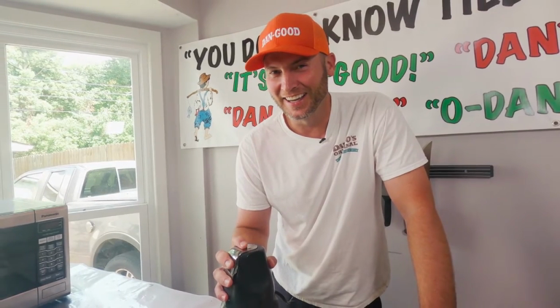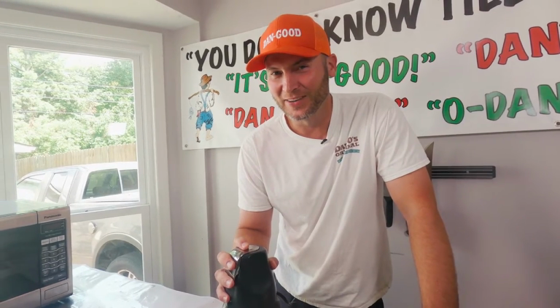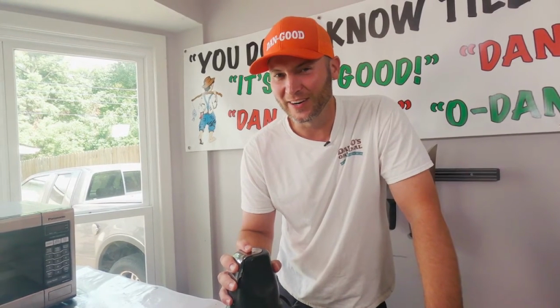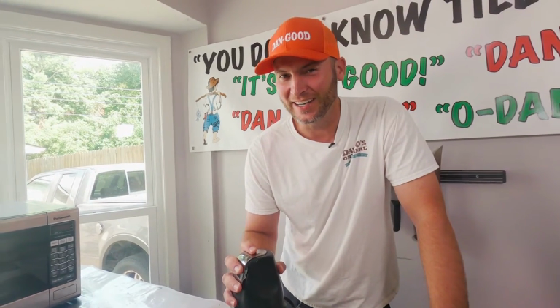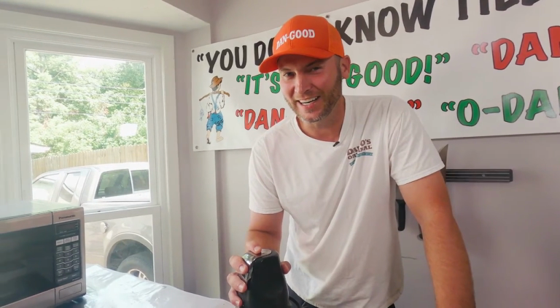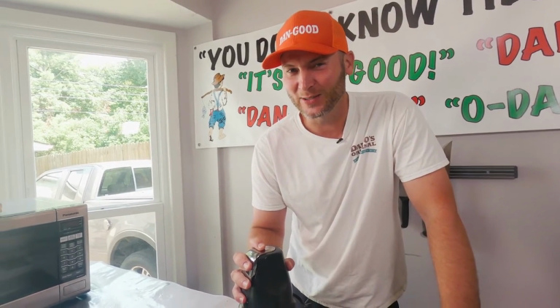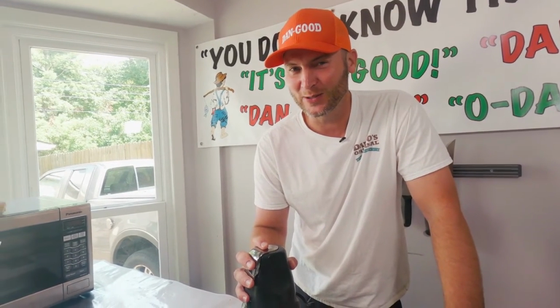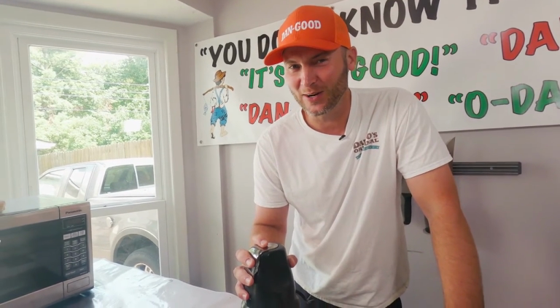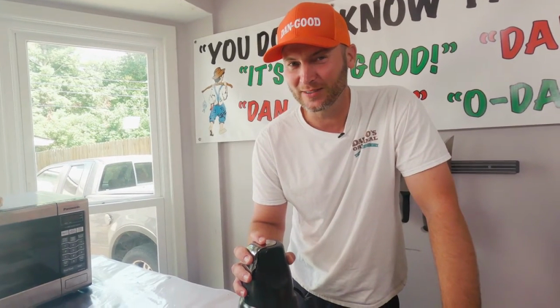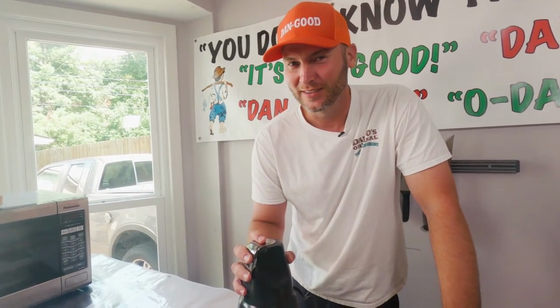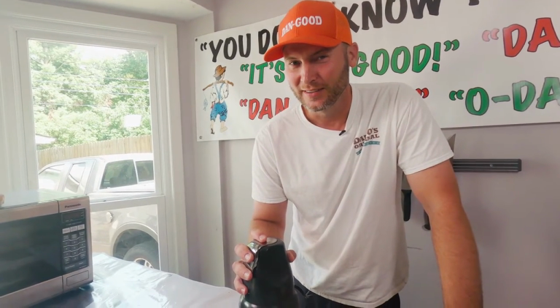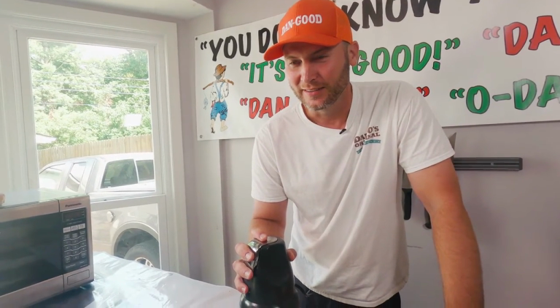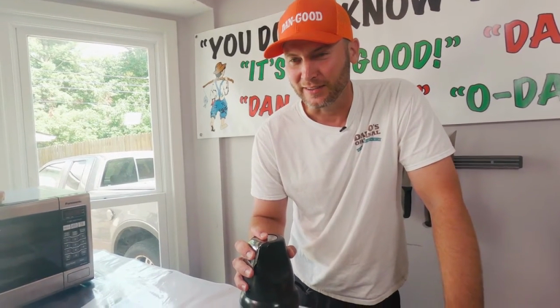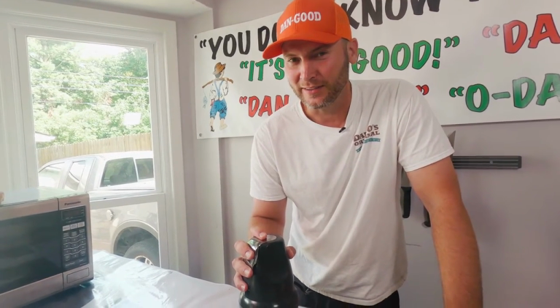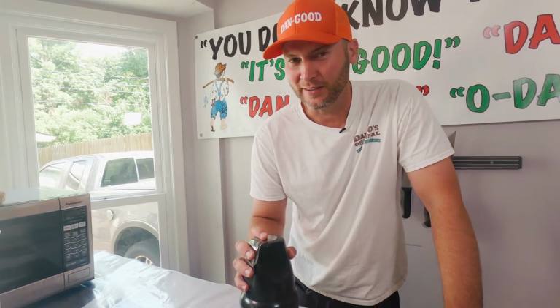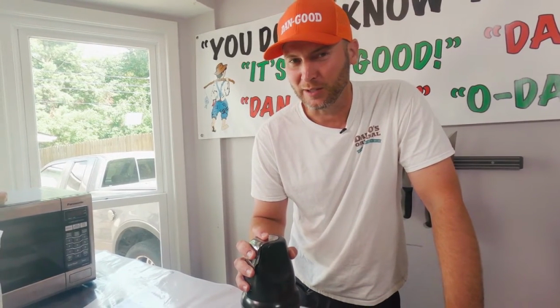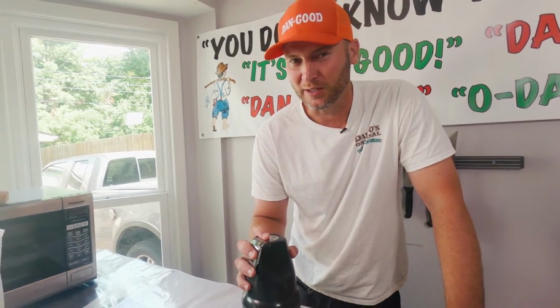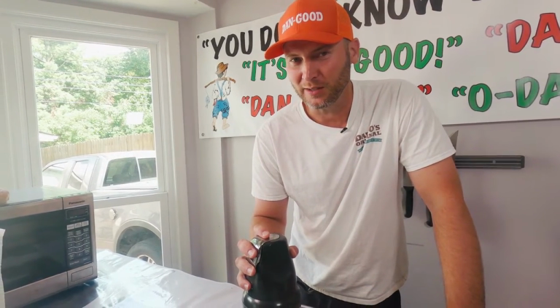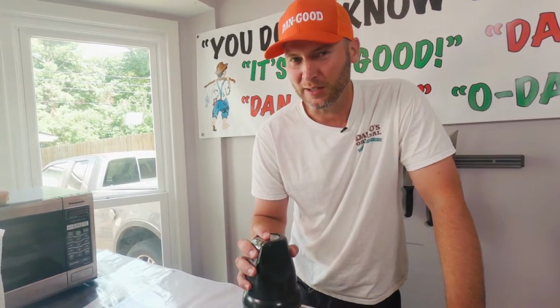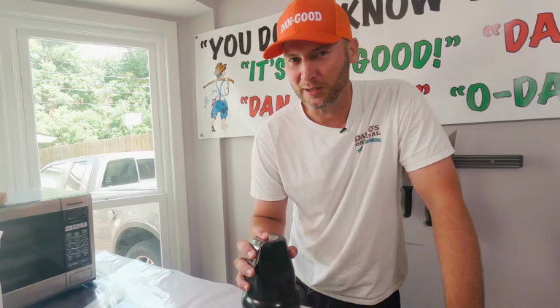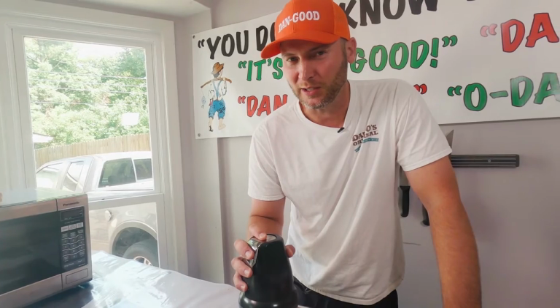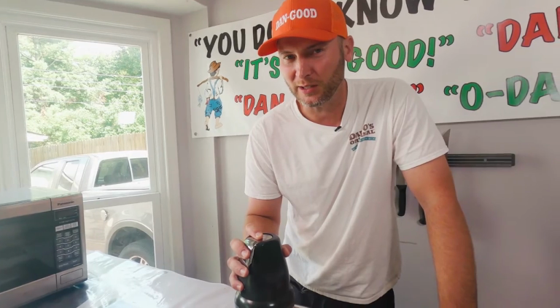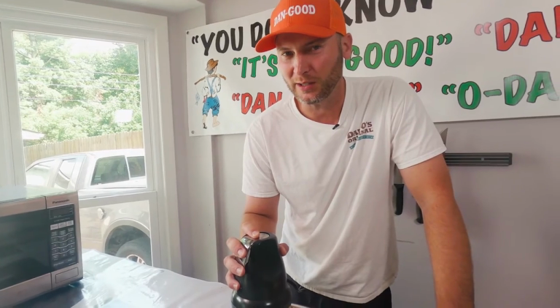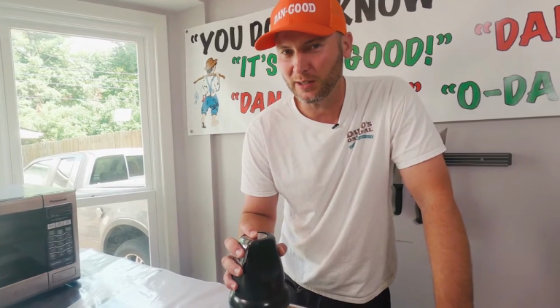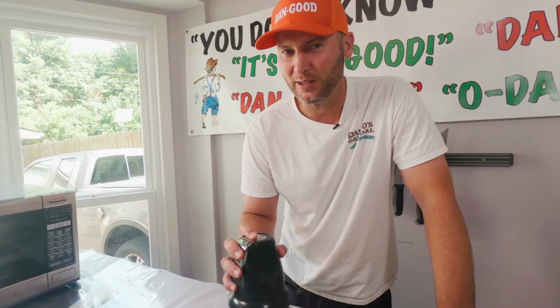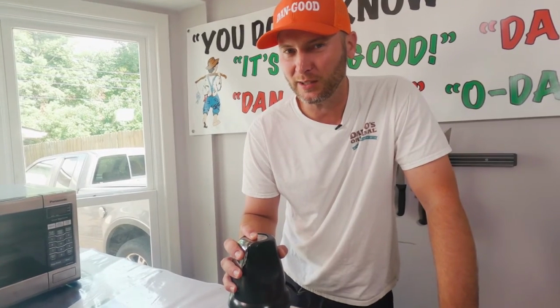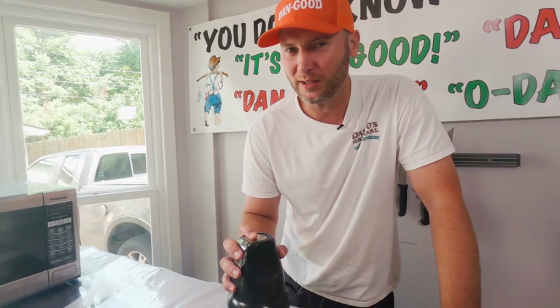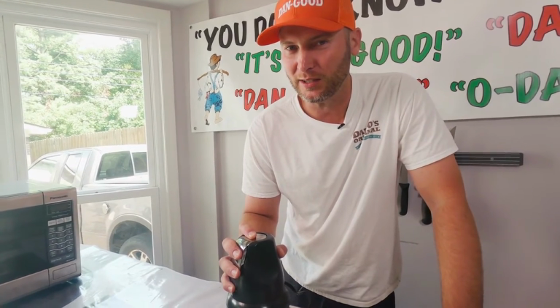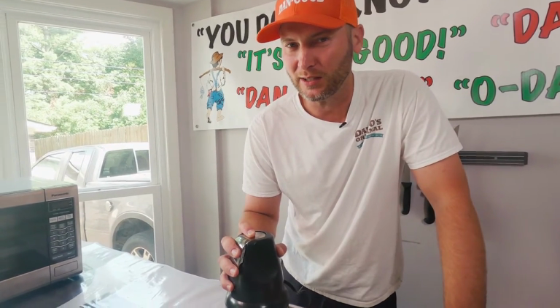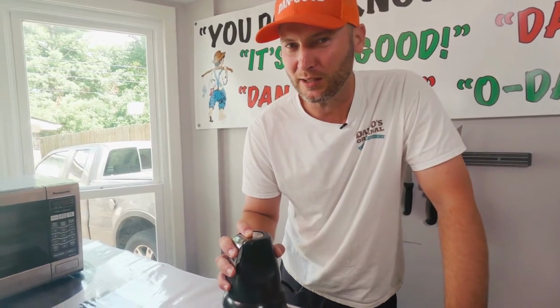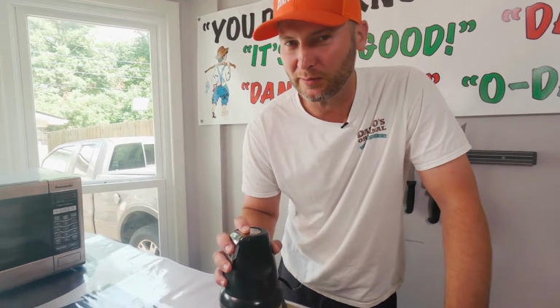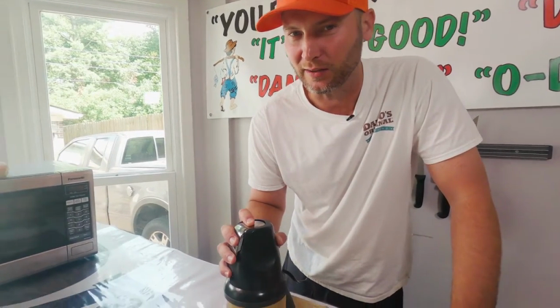You want to hear that Dan-O two-stroke? Yum yum yum yum yum.